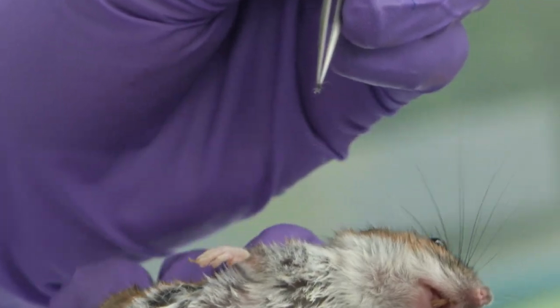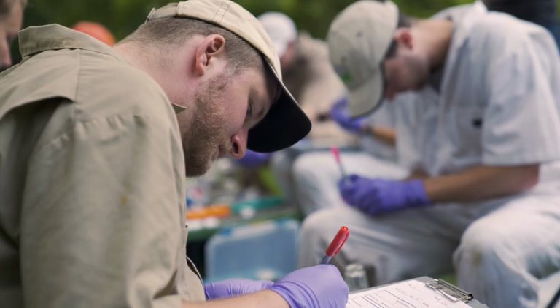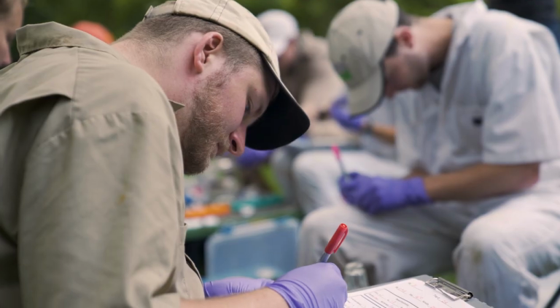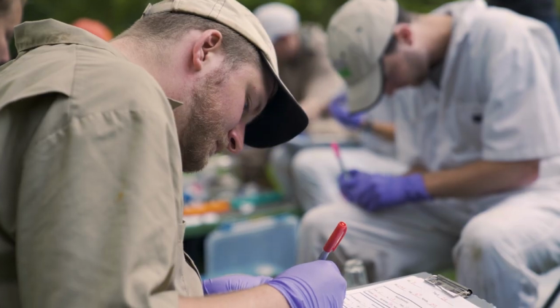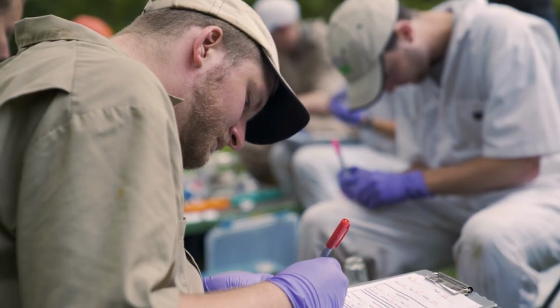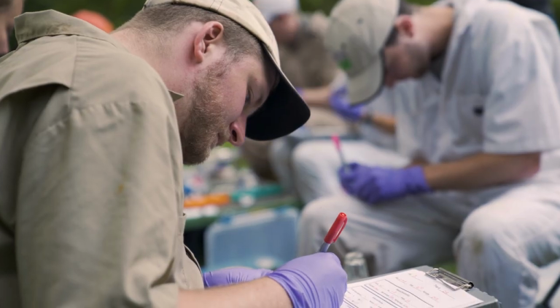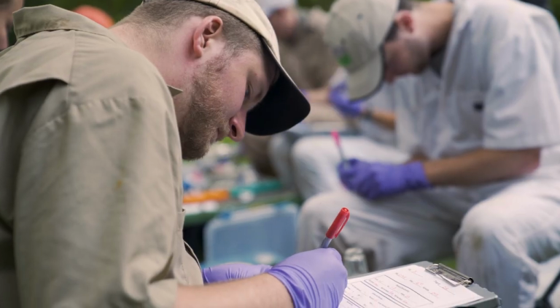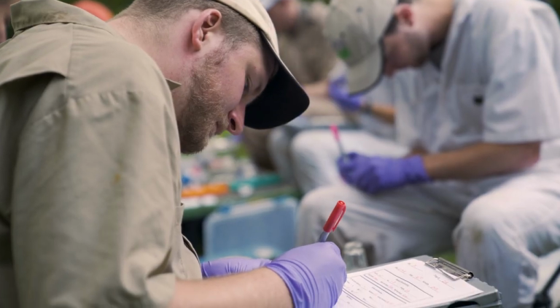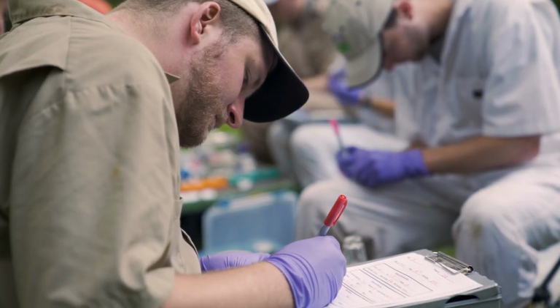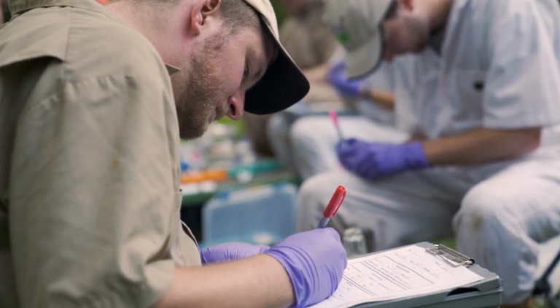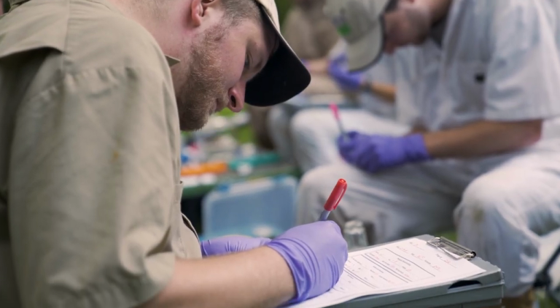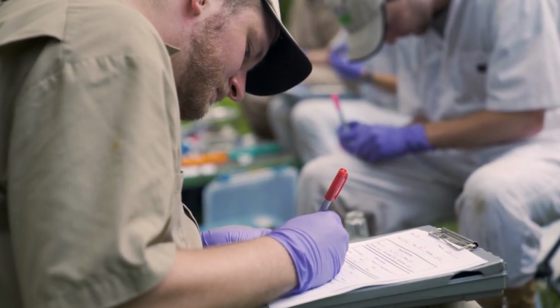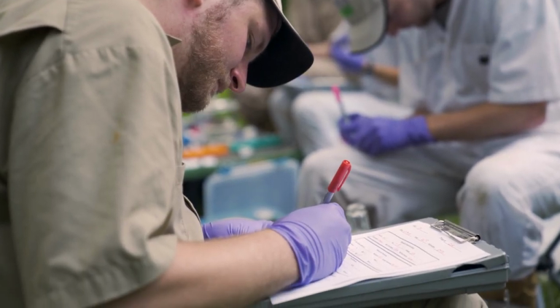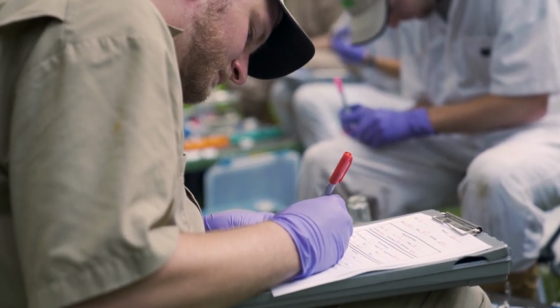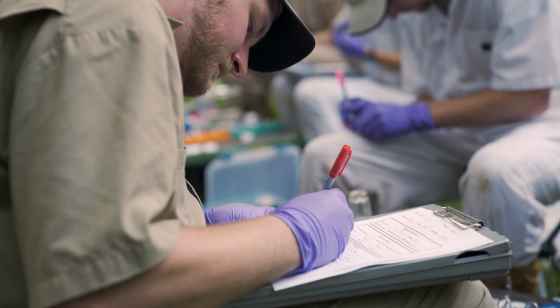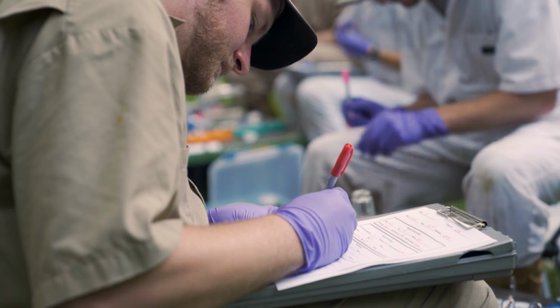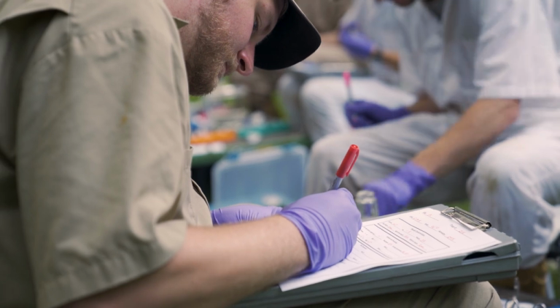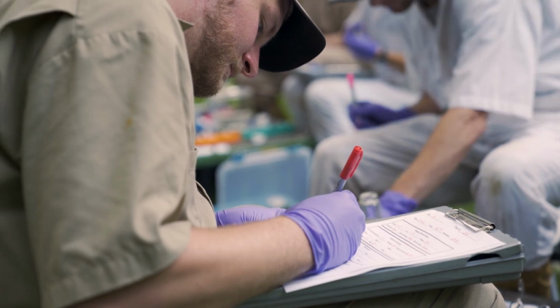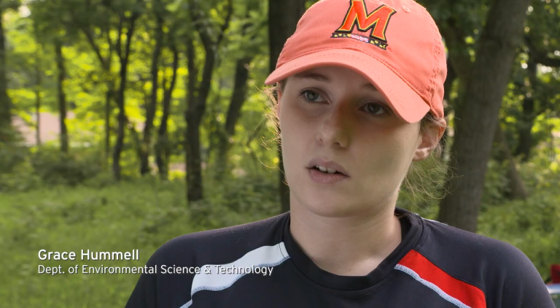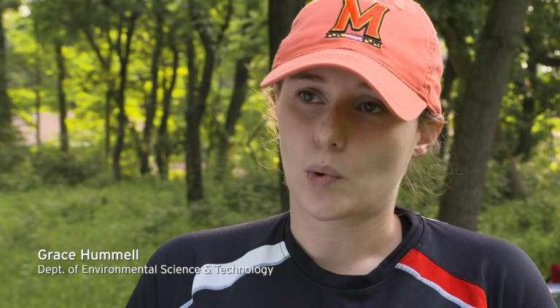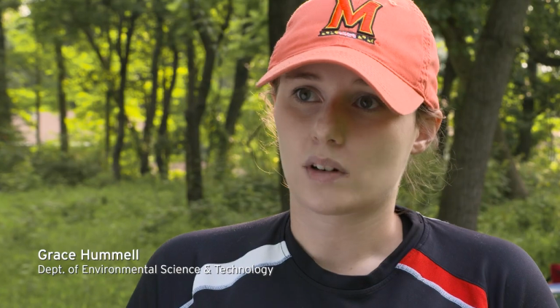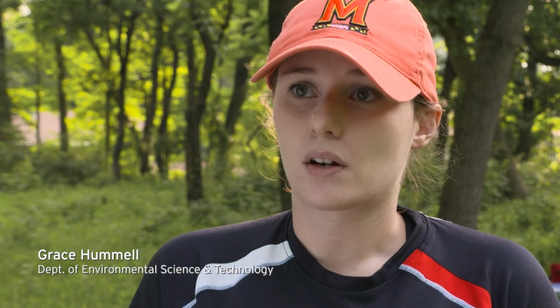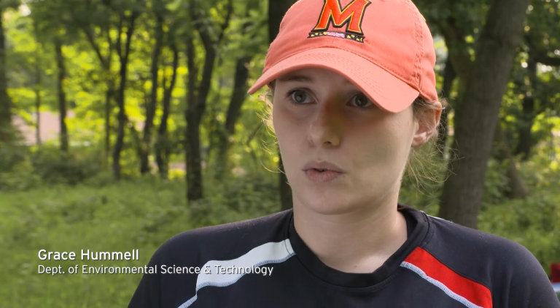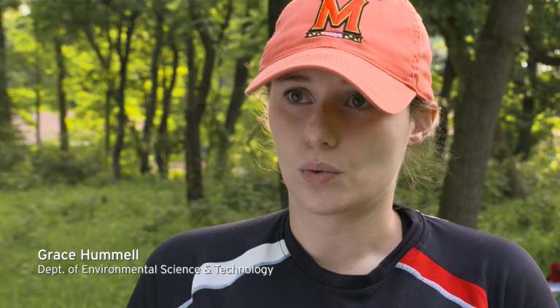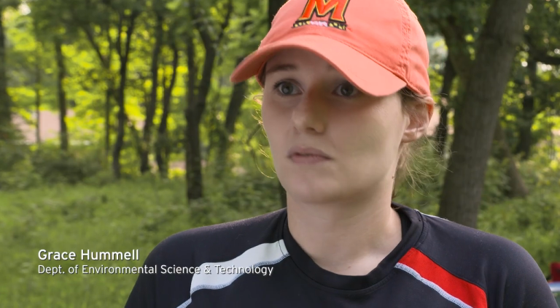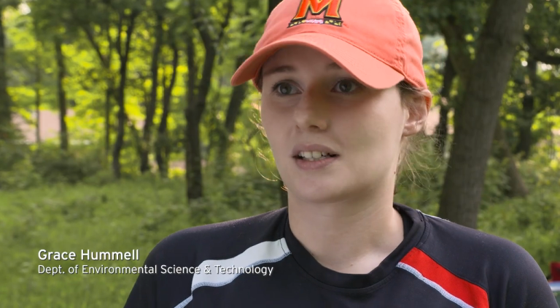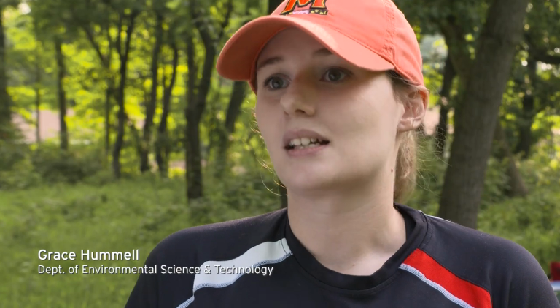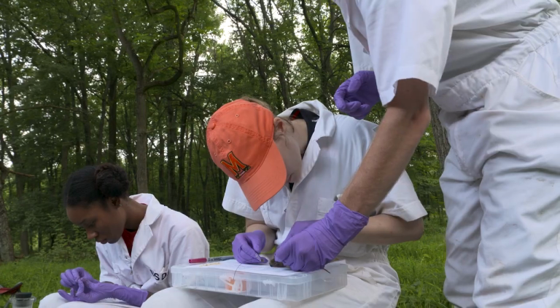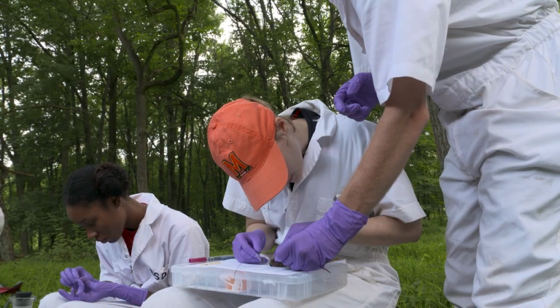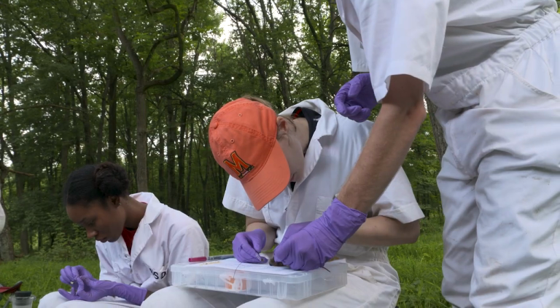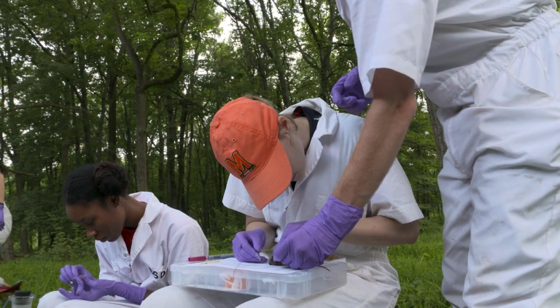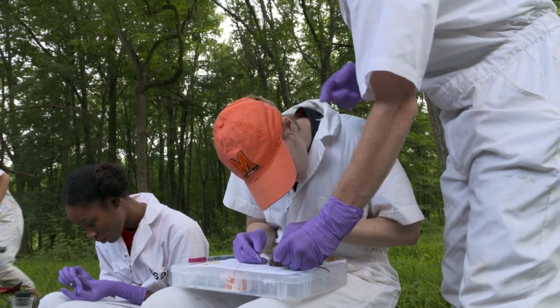All of the ticks, blood, and tissue samples get tested by the CDC, so we can get a report about who's infected and what ticks are infected.